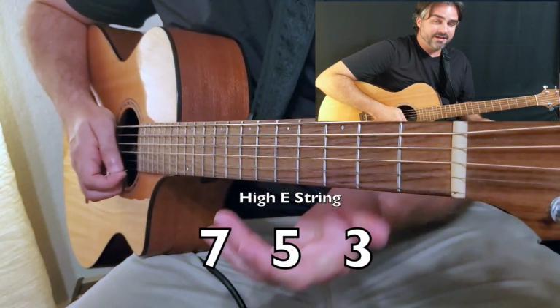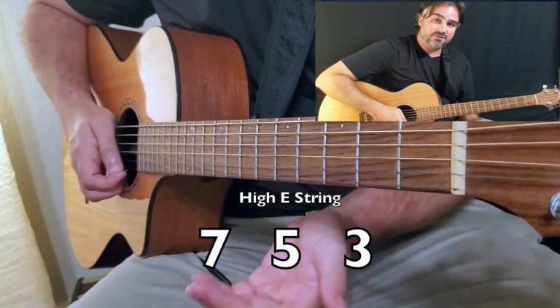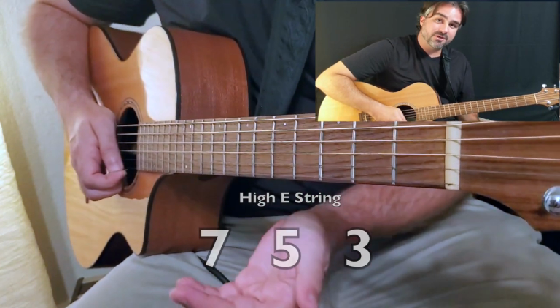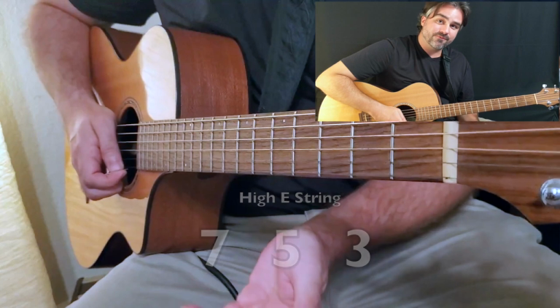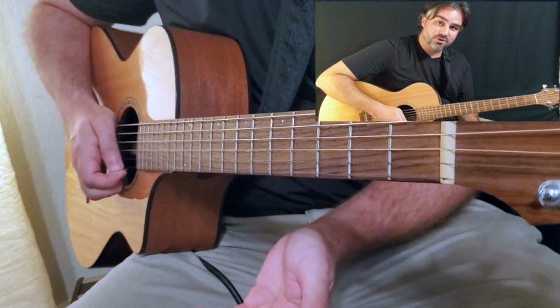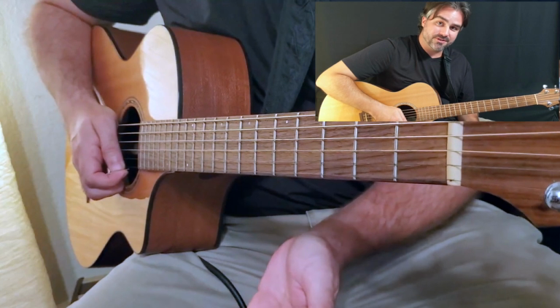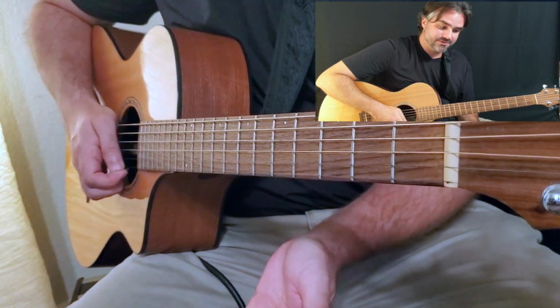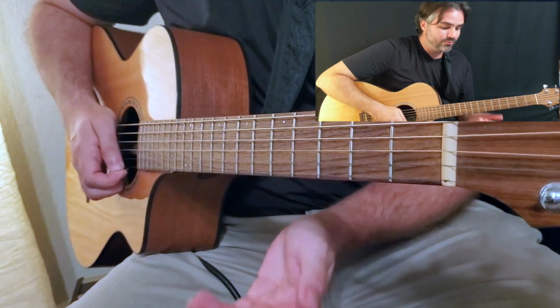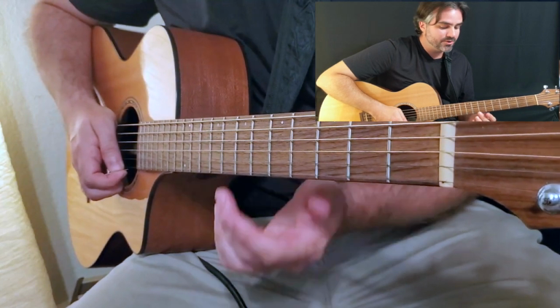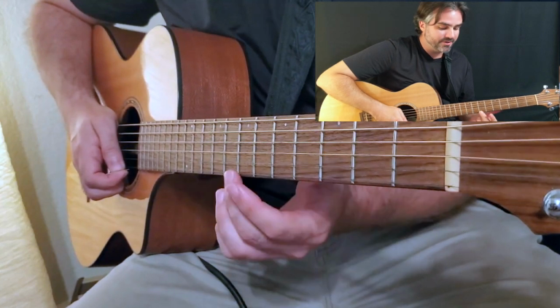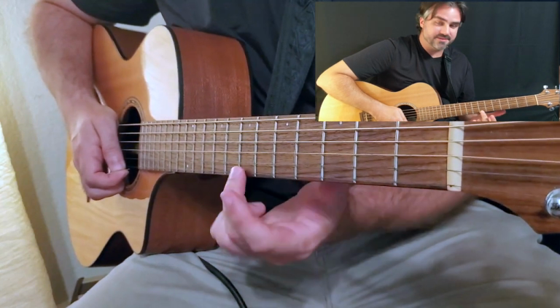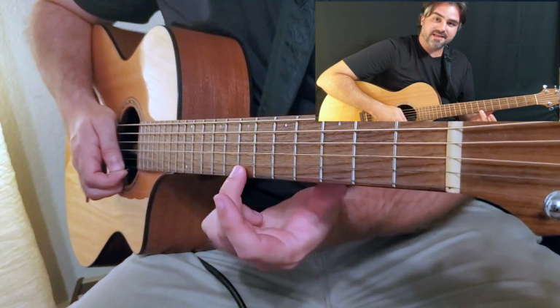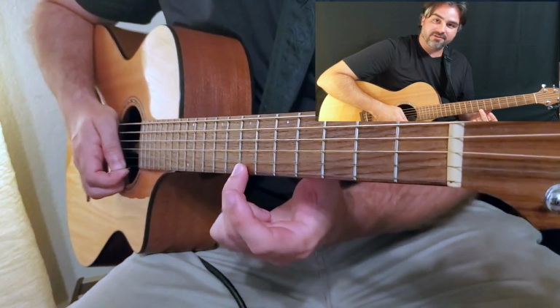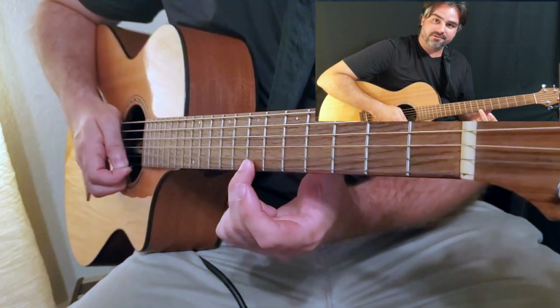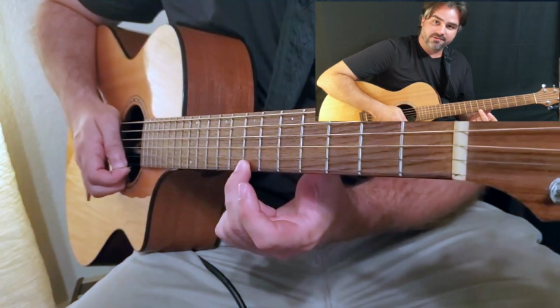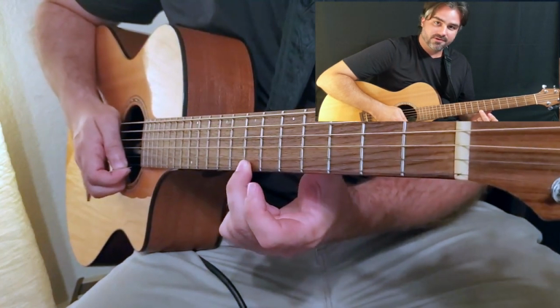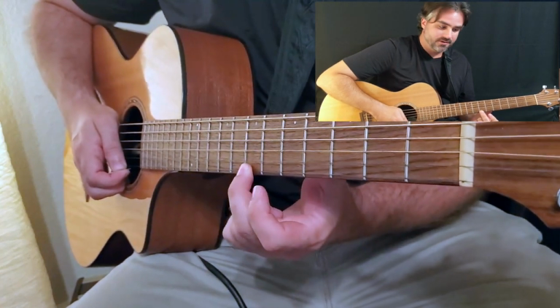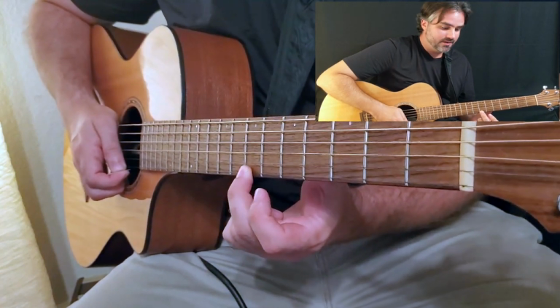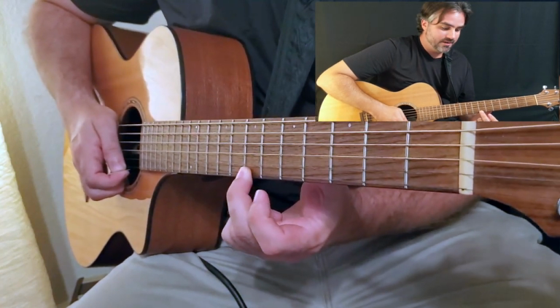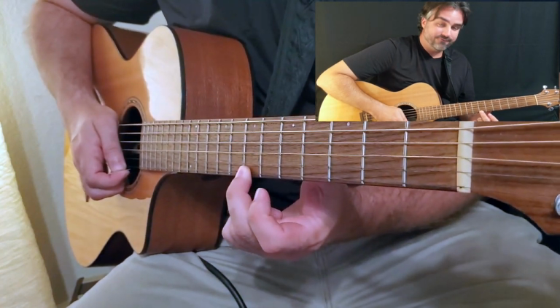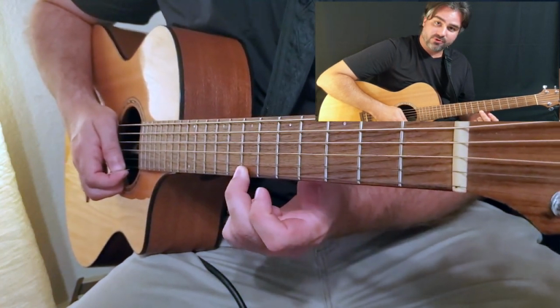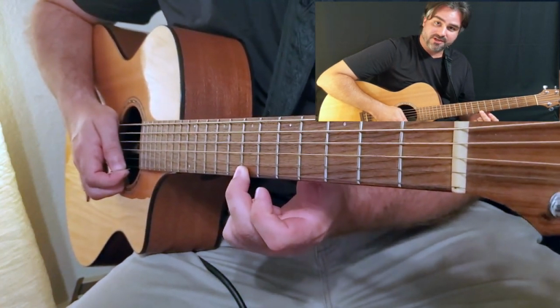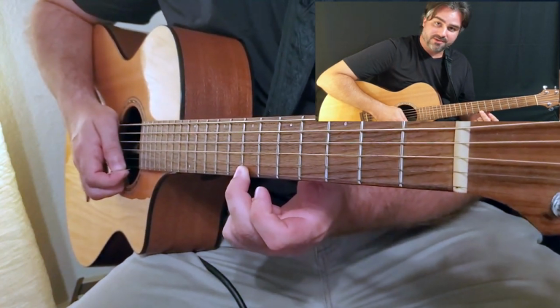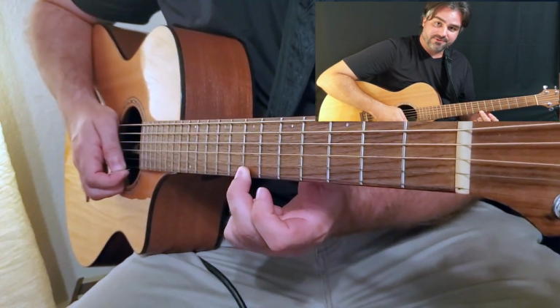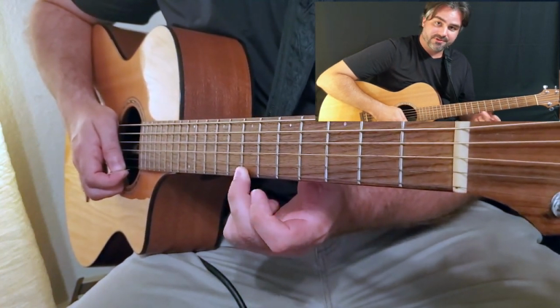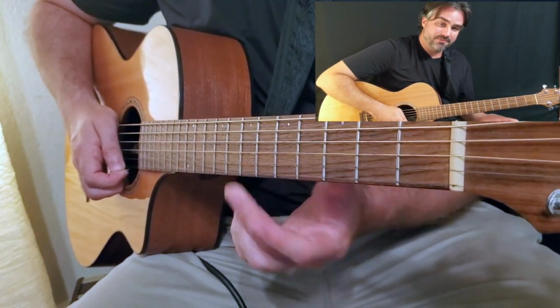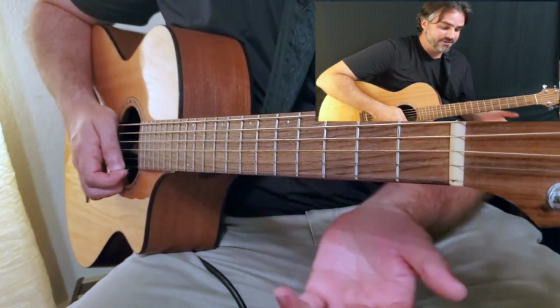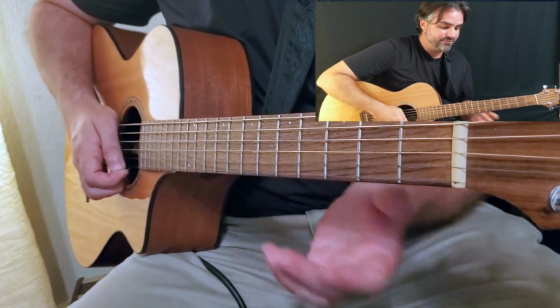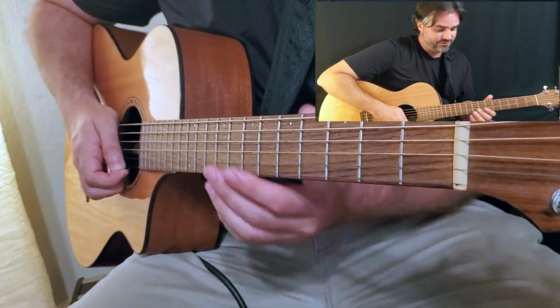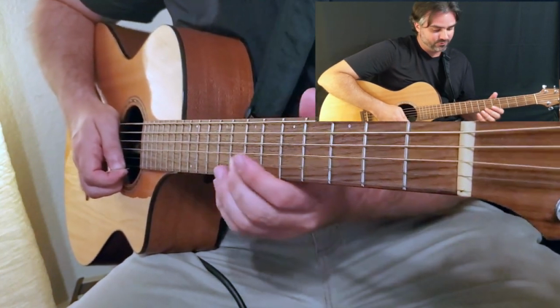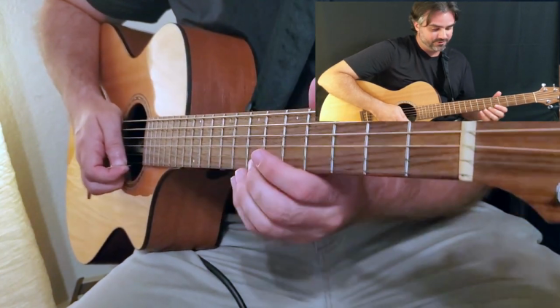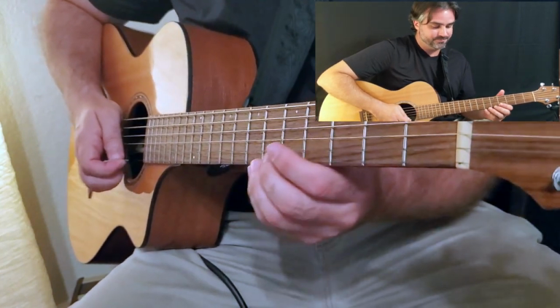Now there's some versions where you play the seven four times. Let me play this version for you.